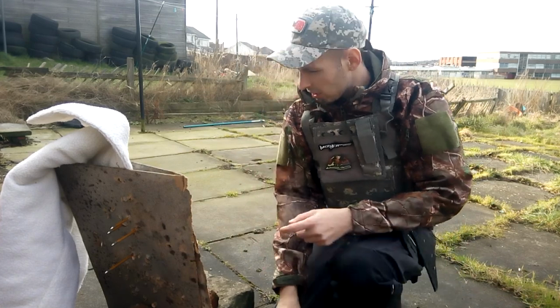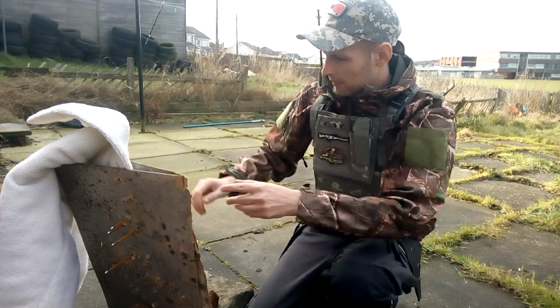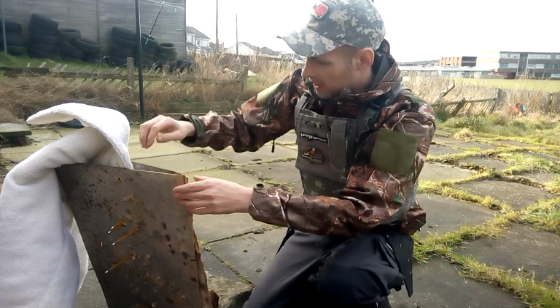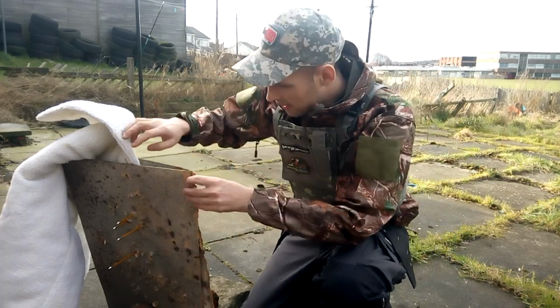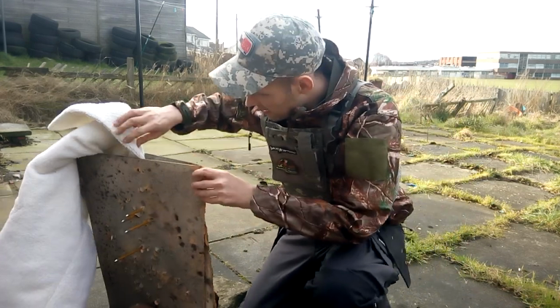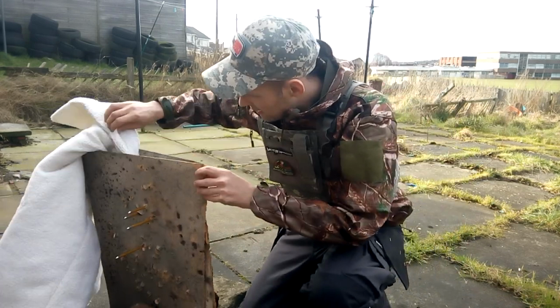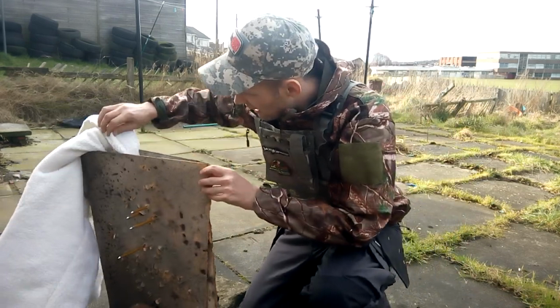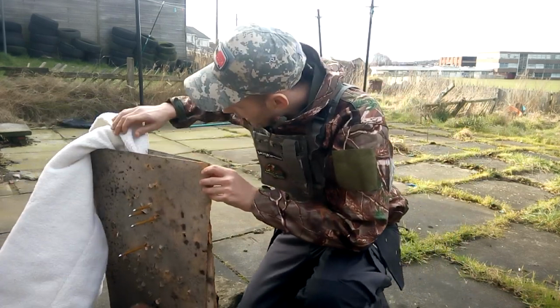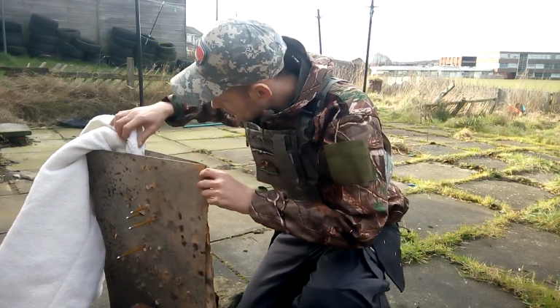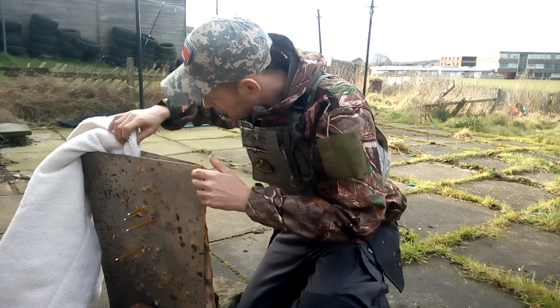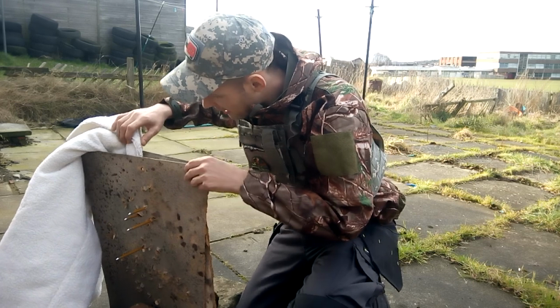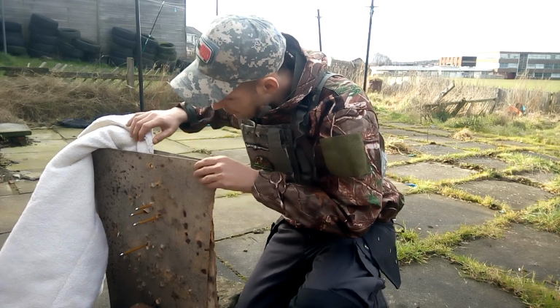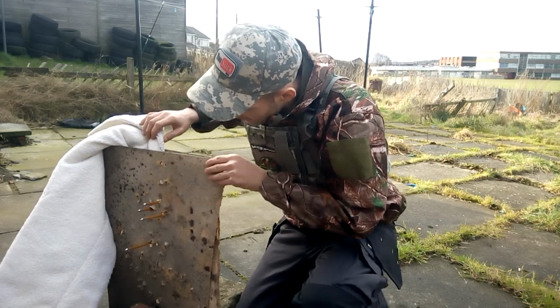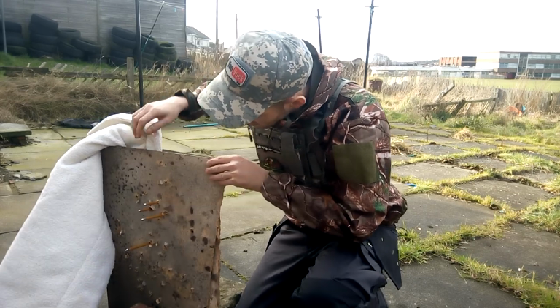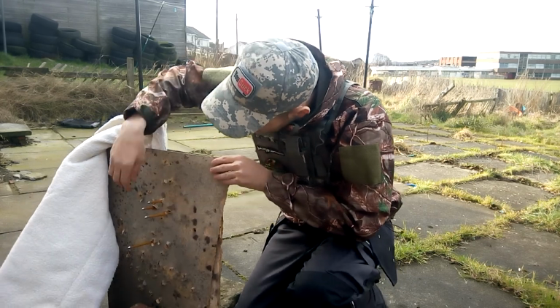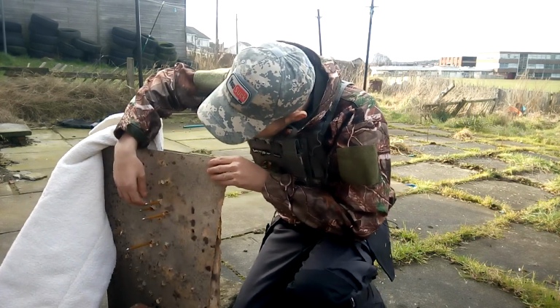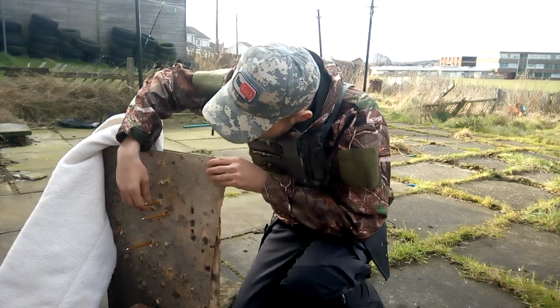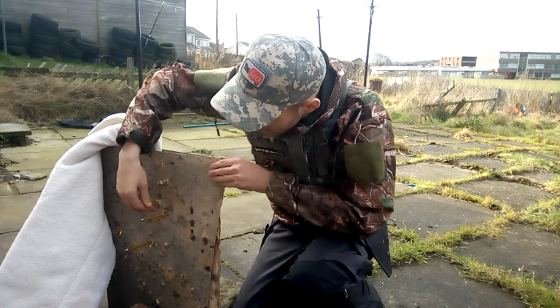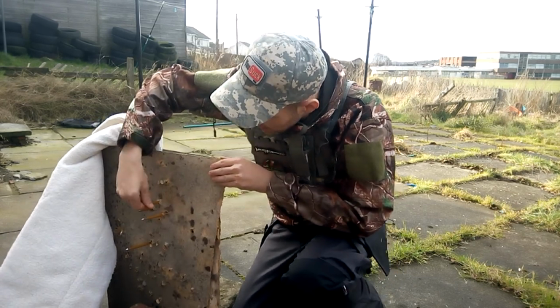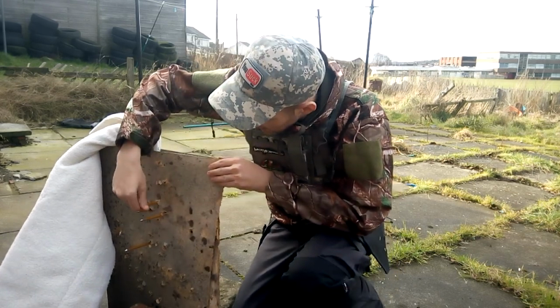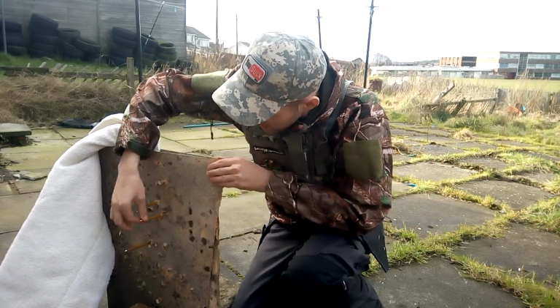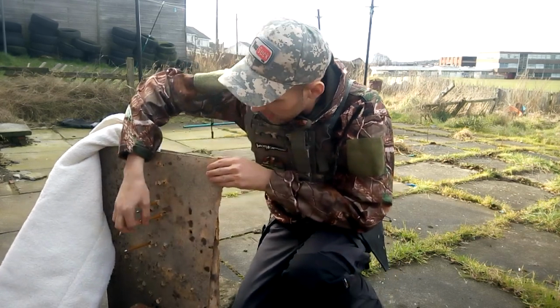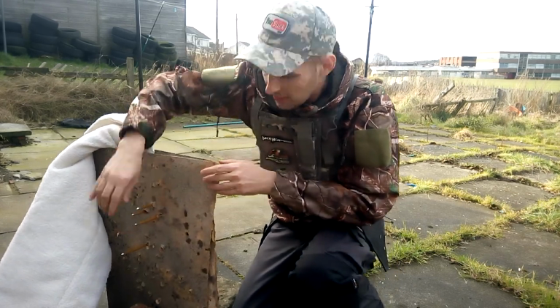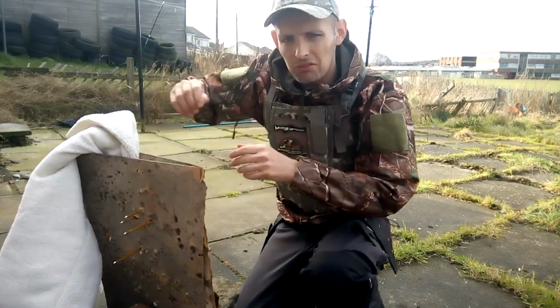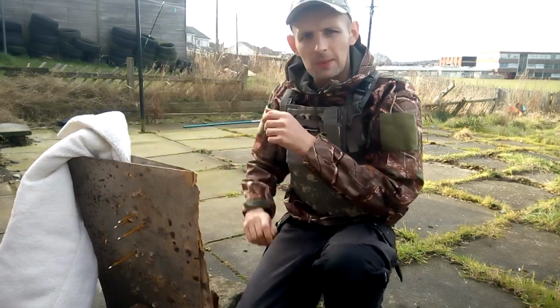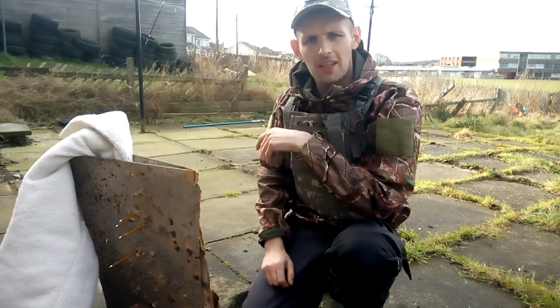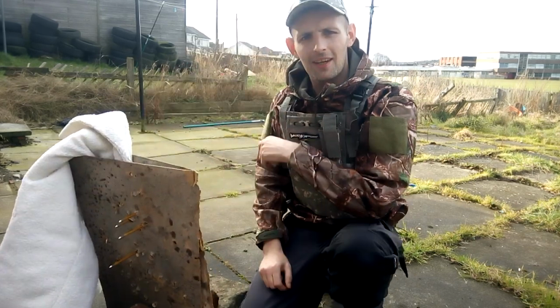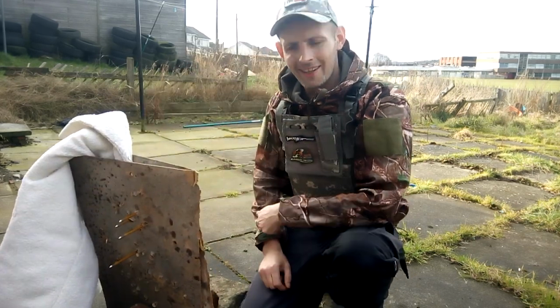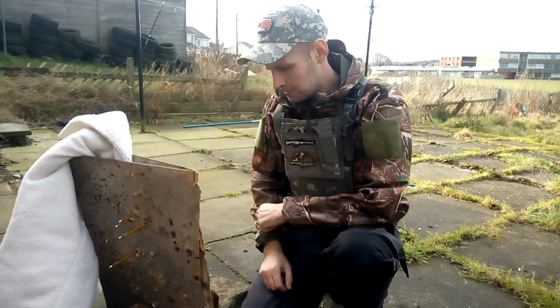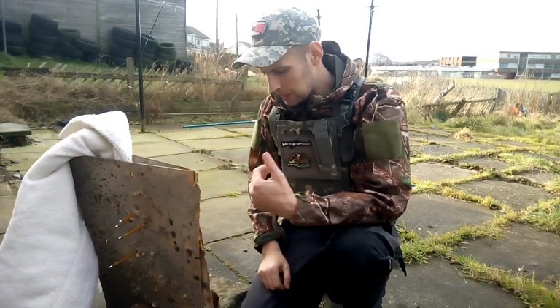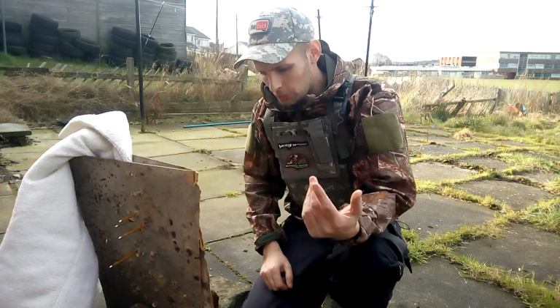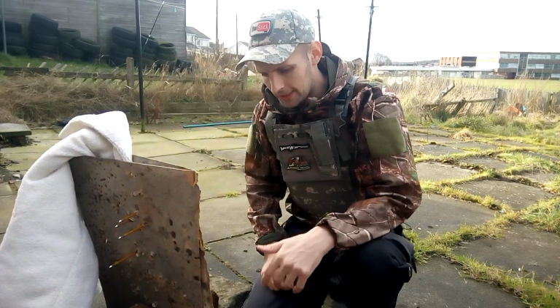I'll just have to get my arrows out now guys. It's a lovely piece of kit.